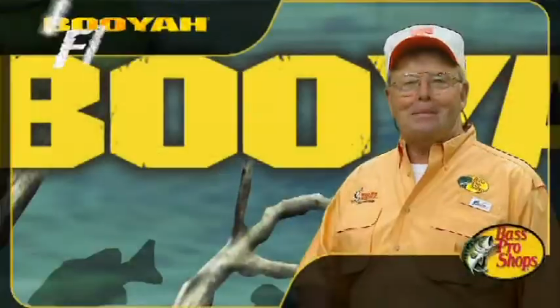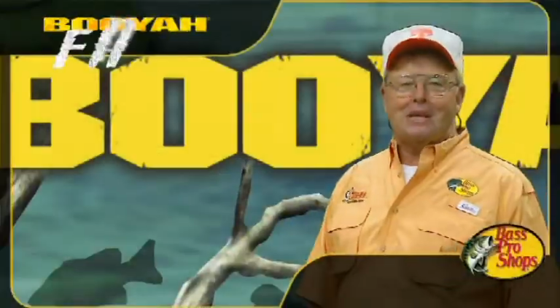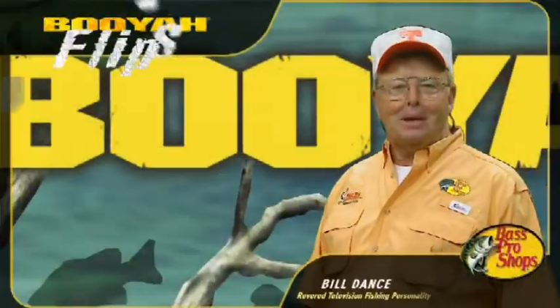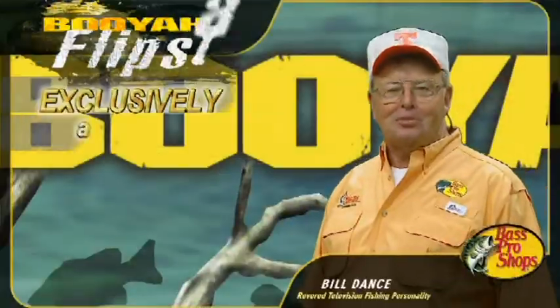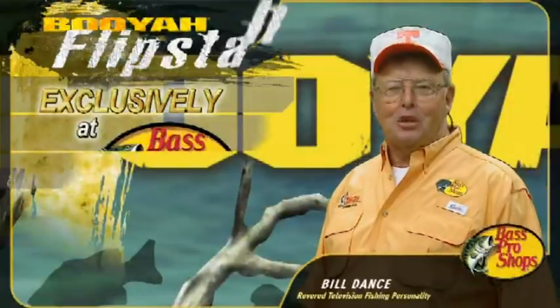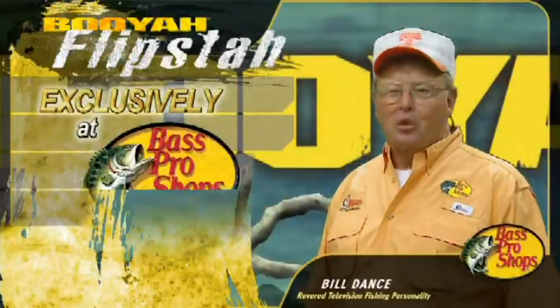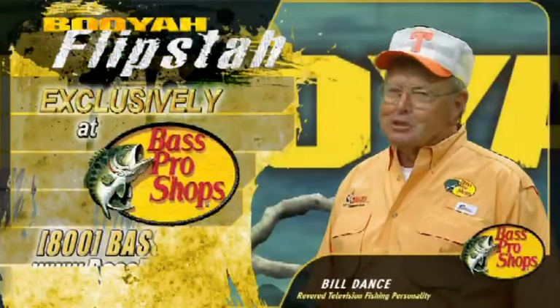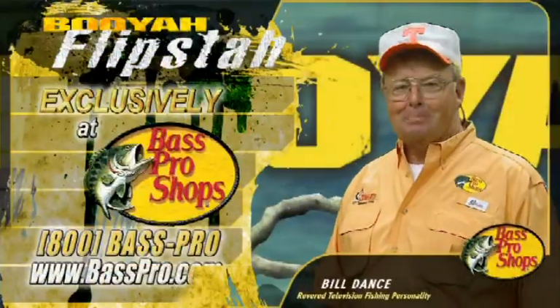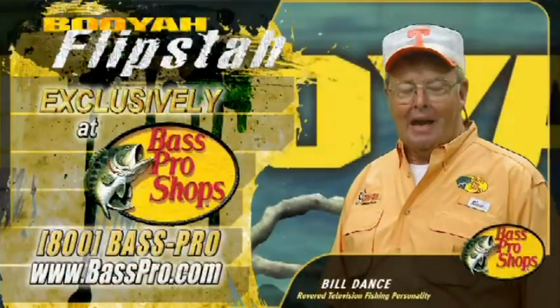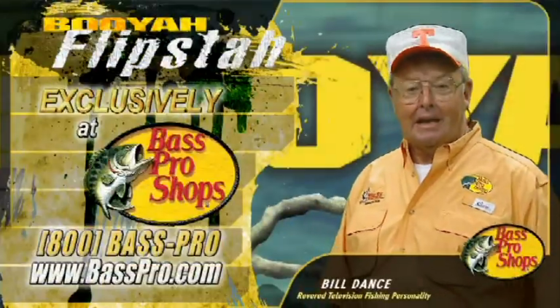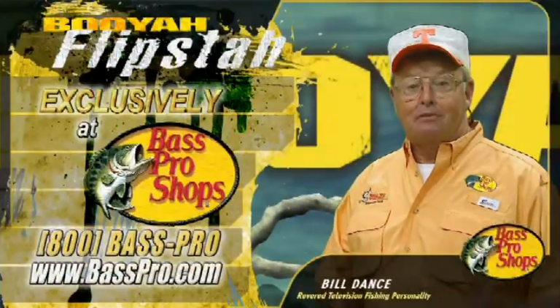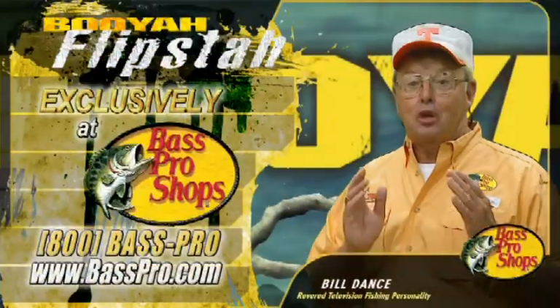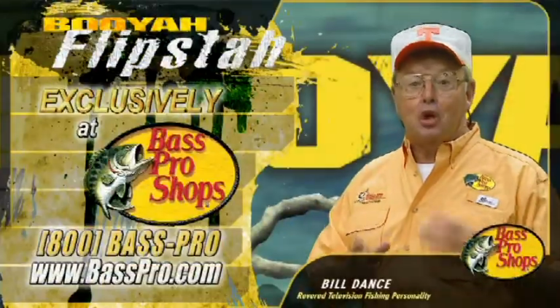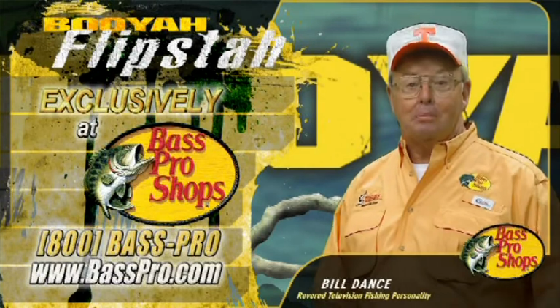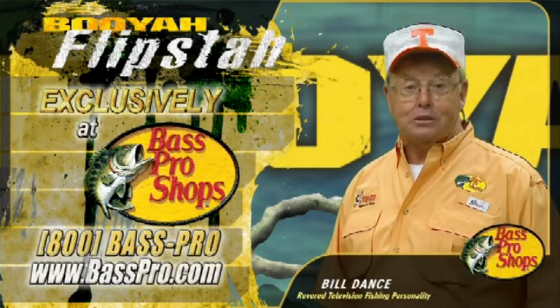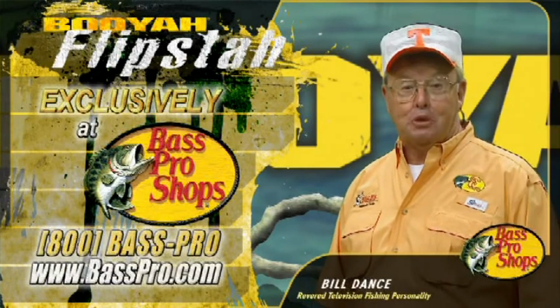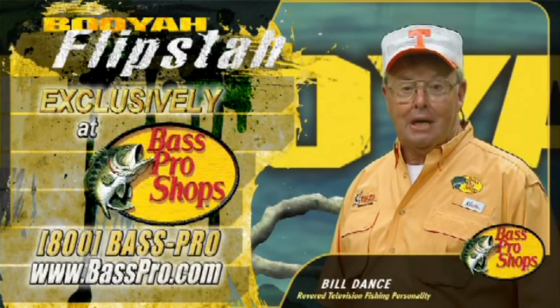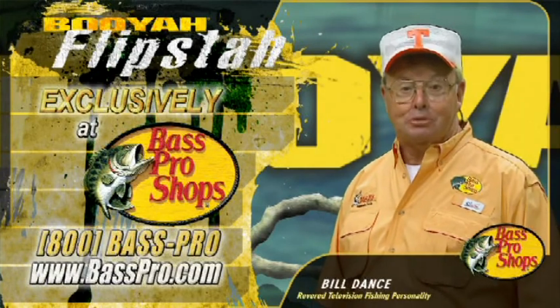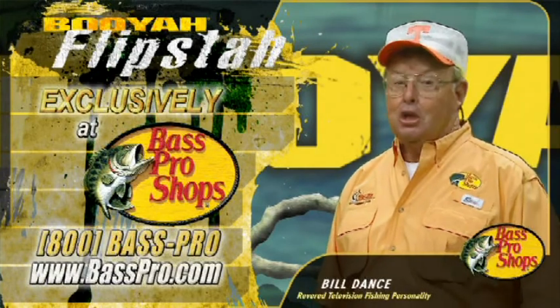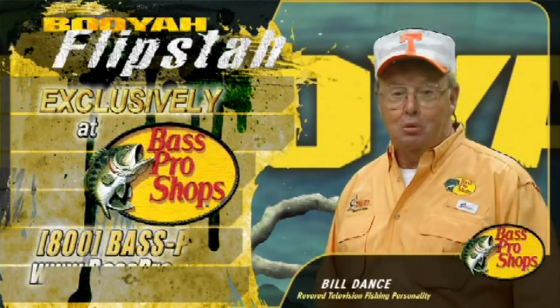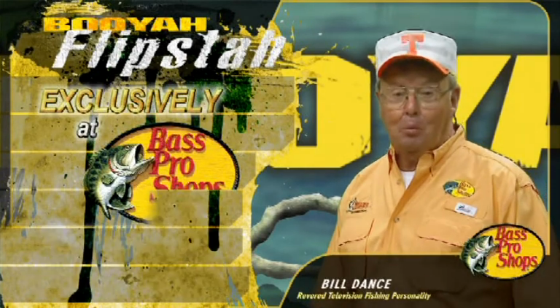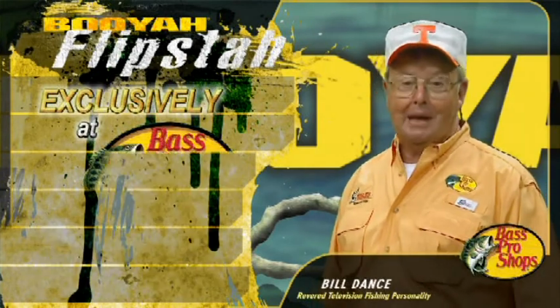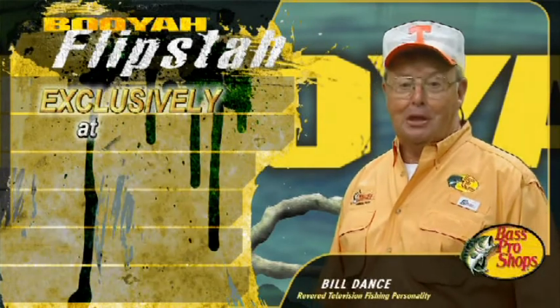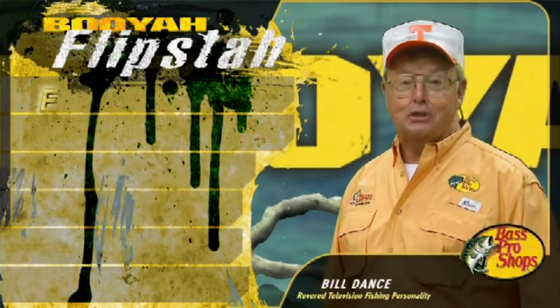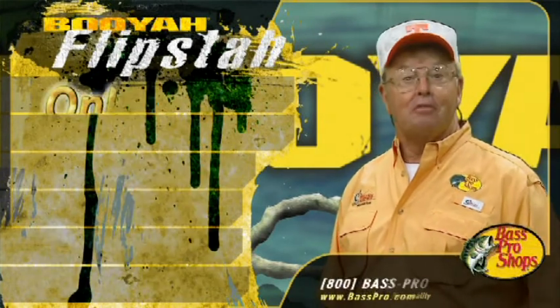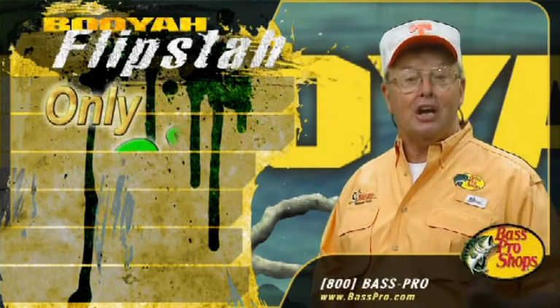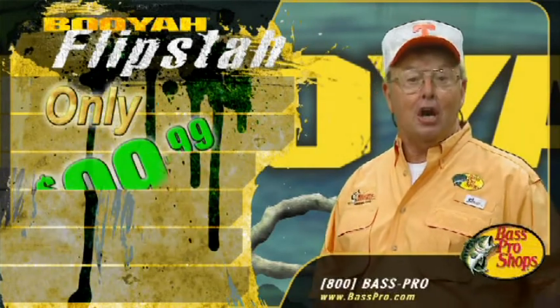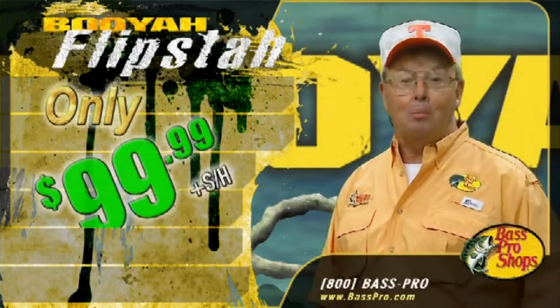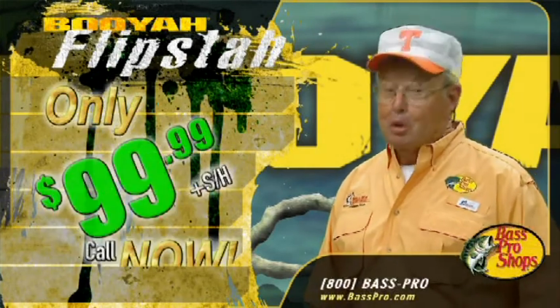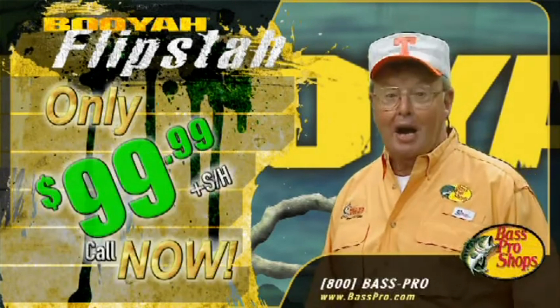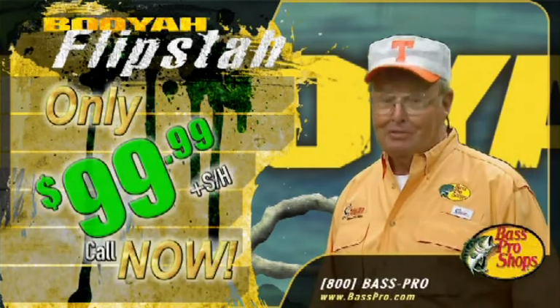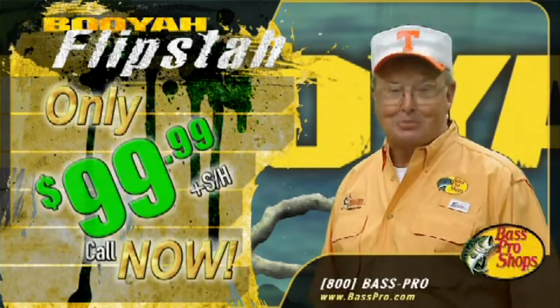Let me sum it up for you real simple: if you don't go to Bass Pro Shops, you won't be able to get your very own Booyah Flipsta.